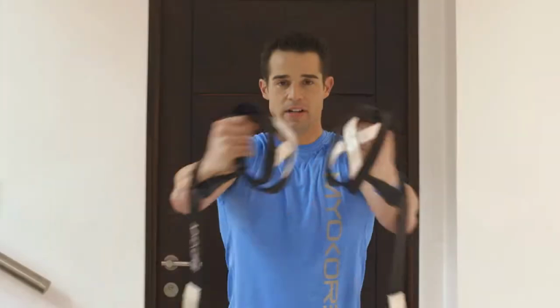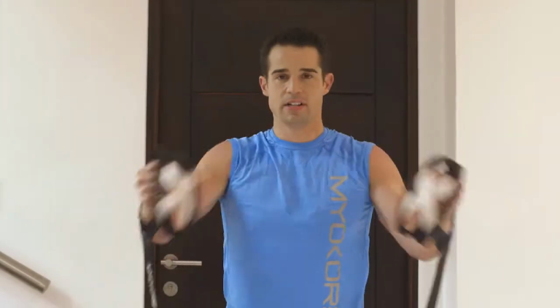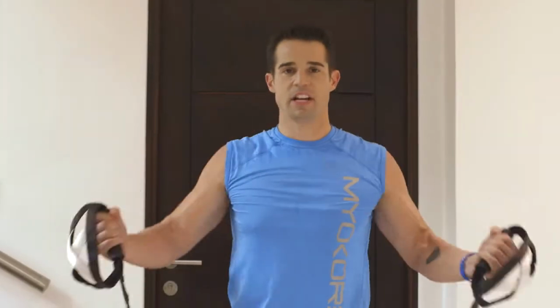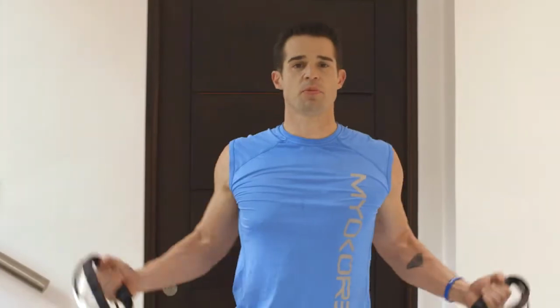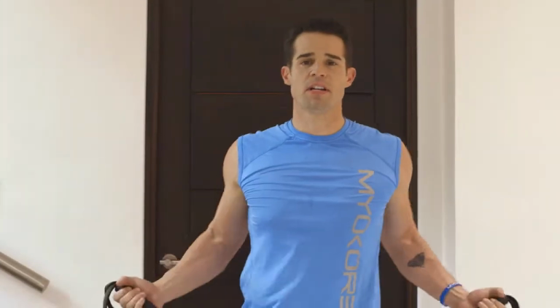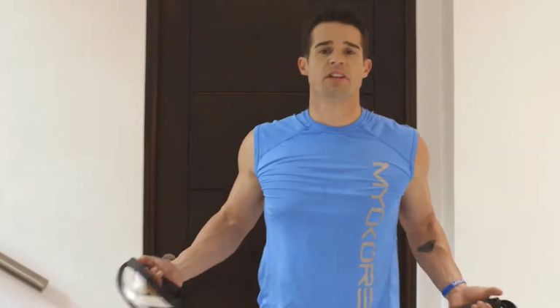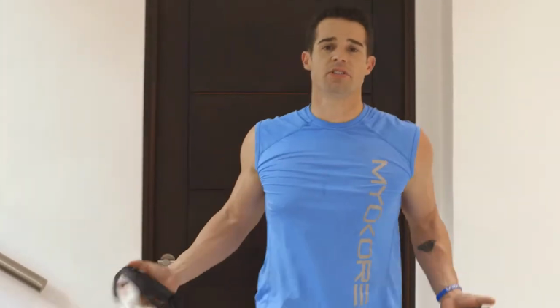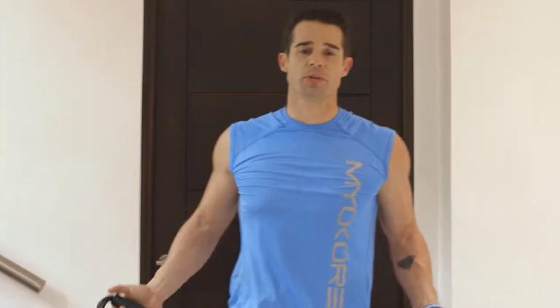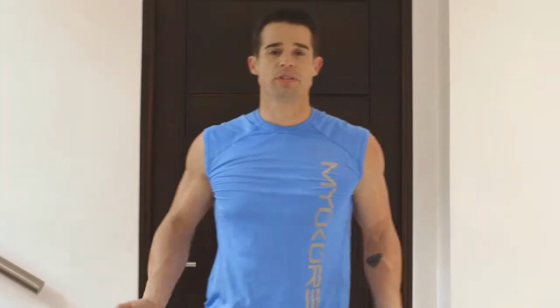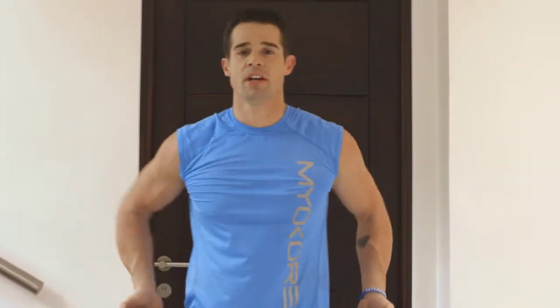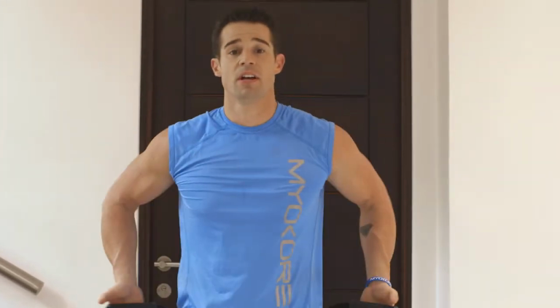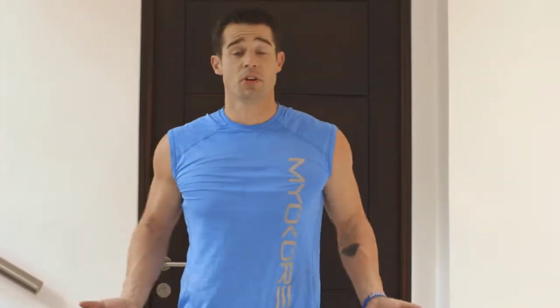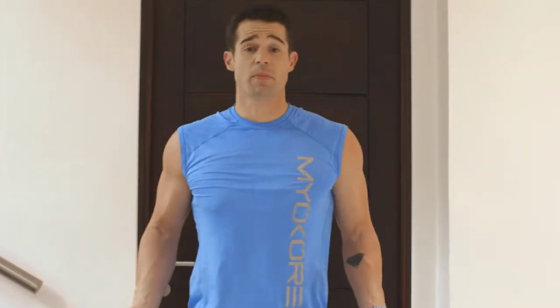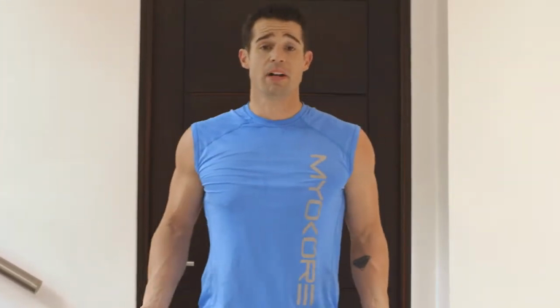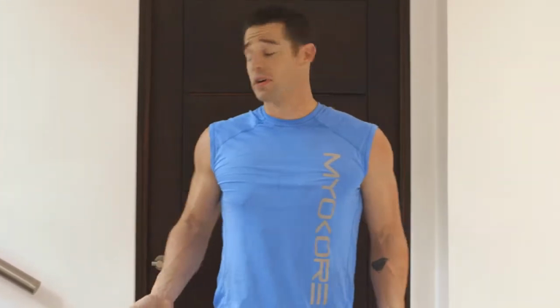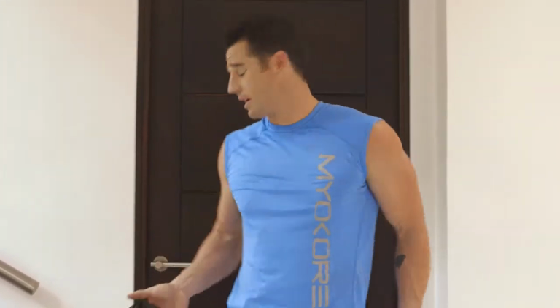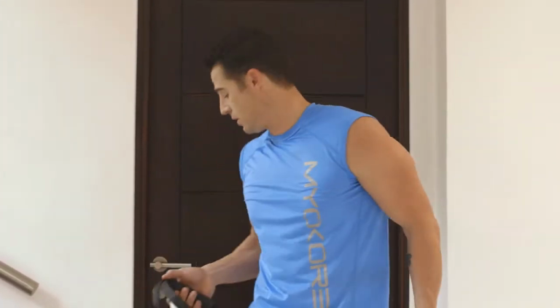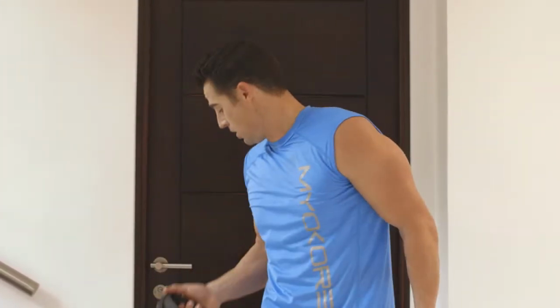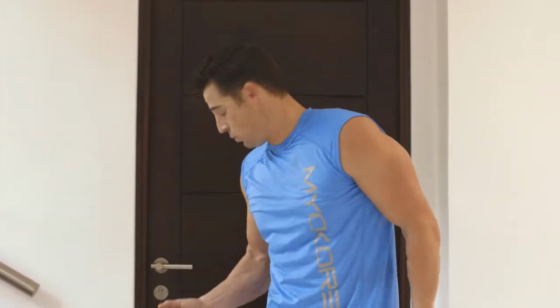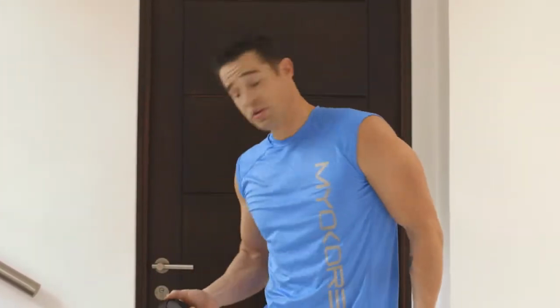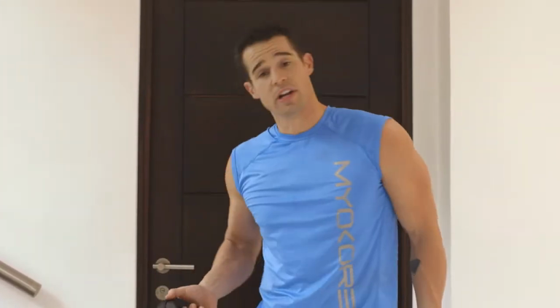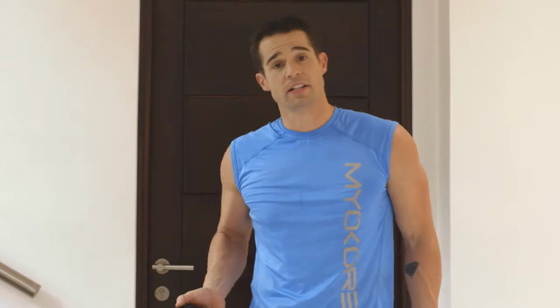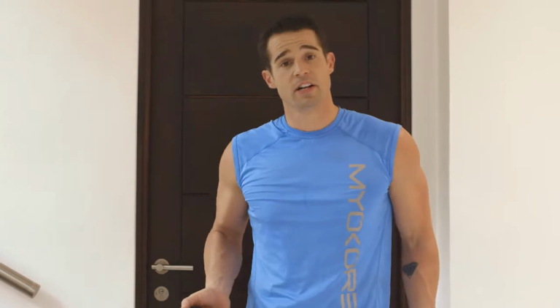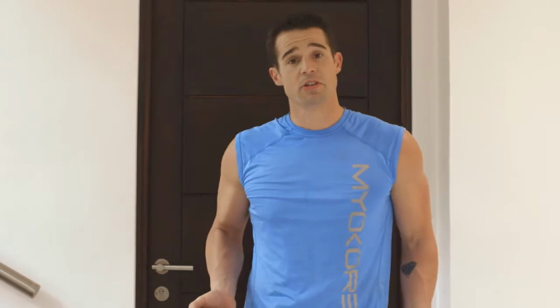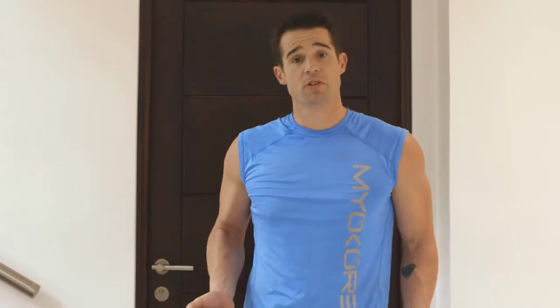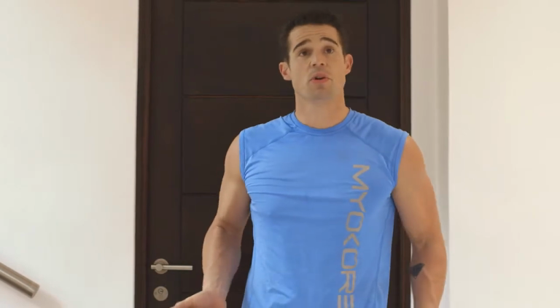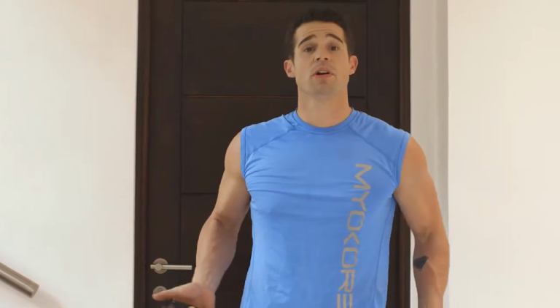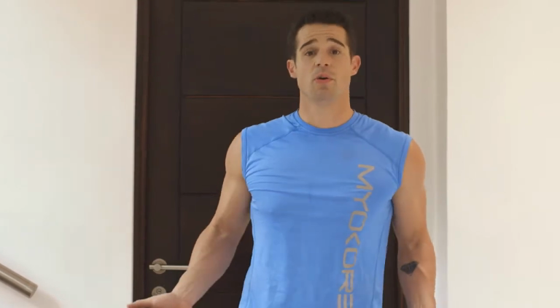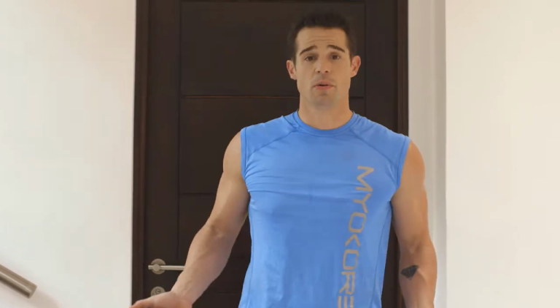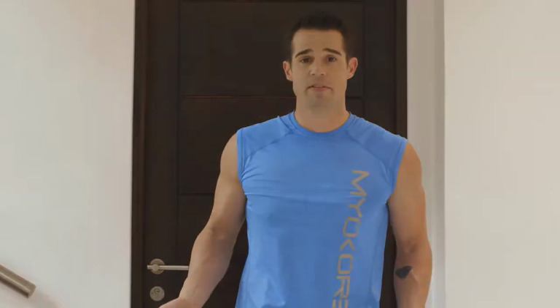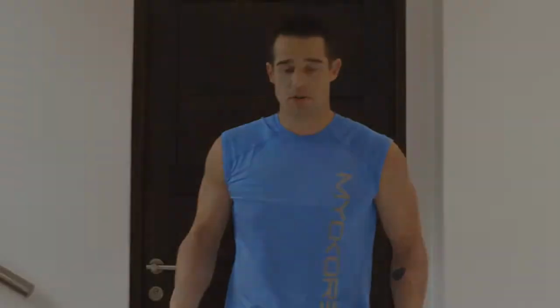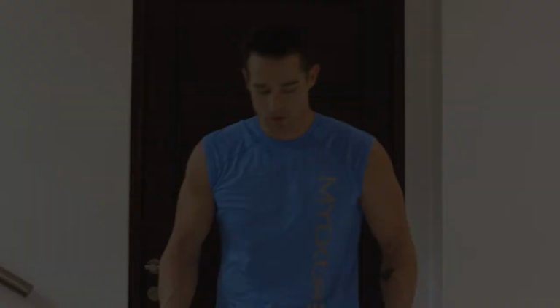Chest press, shoulders — total body workout when you're connected under the door or above the door.